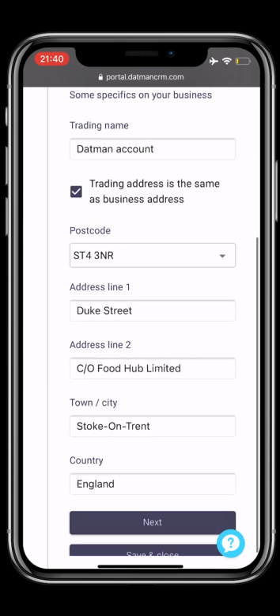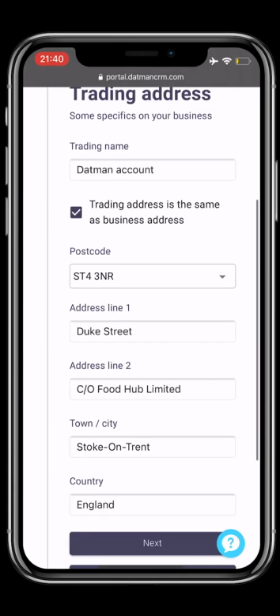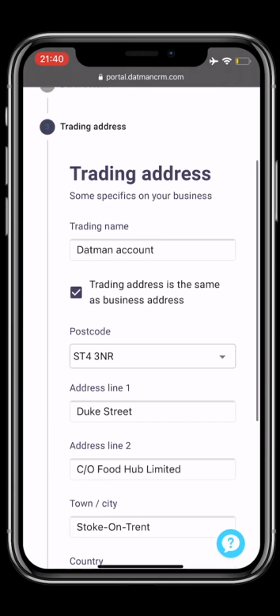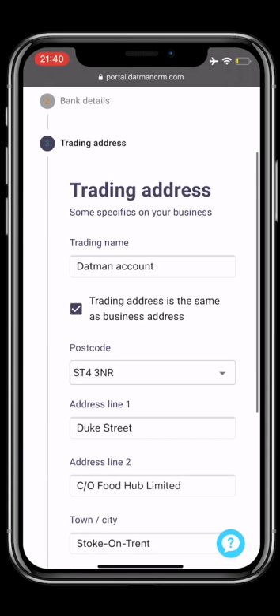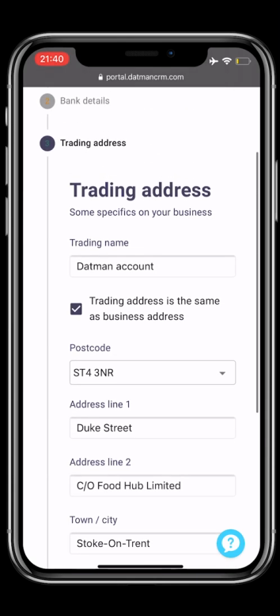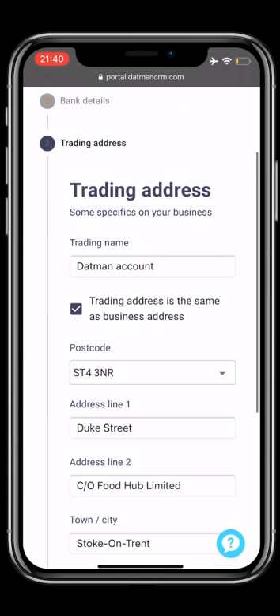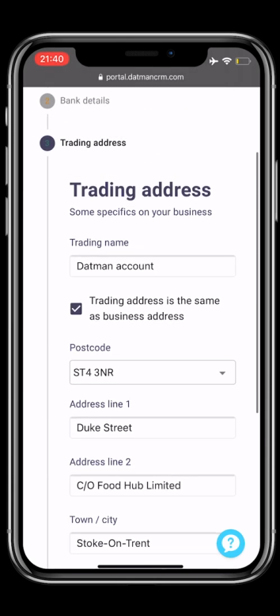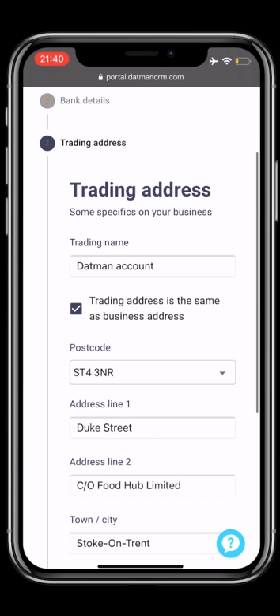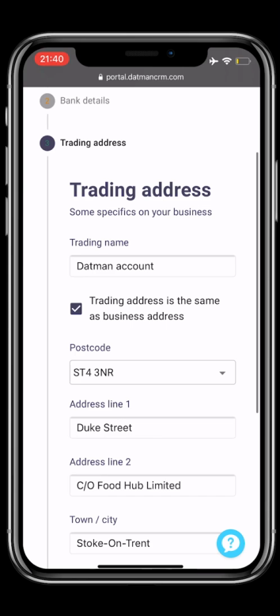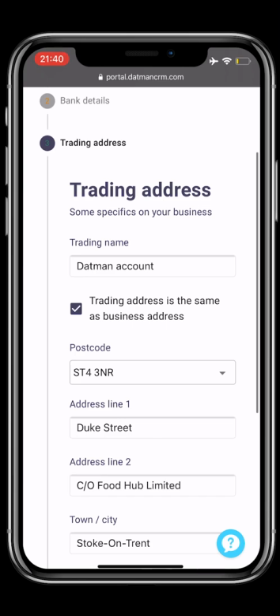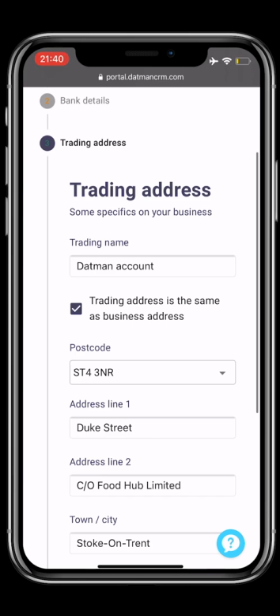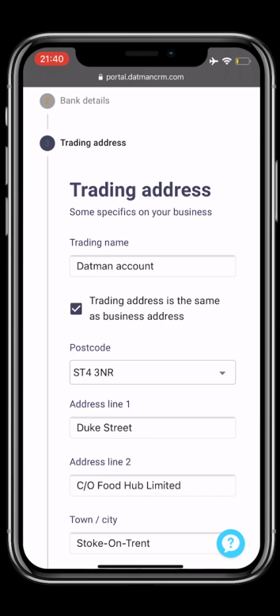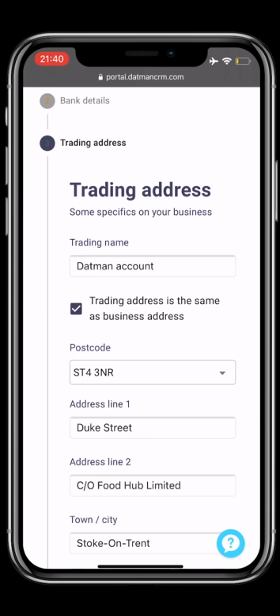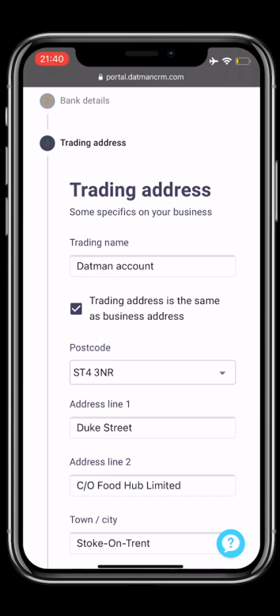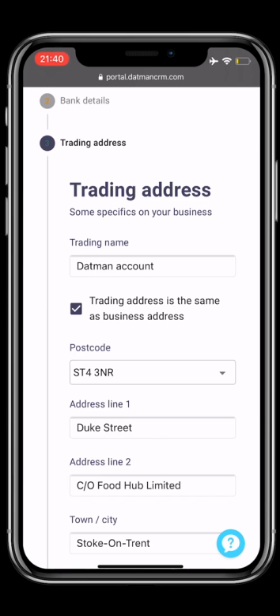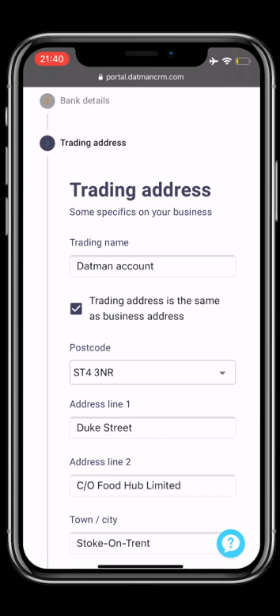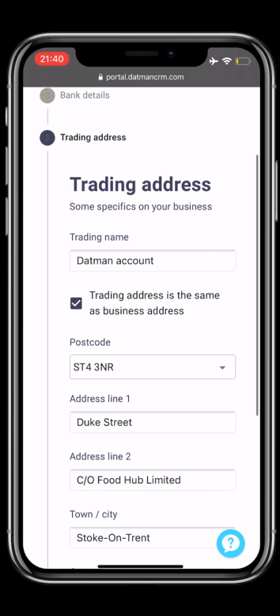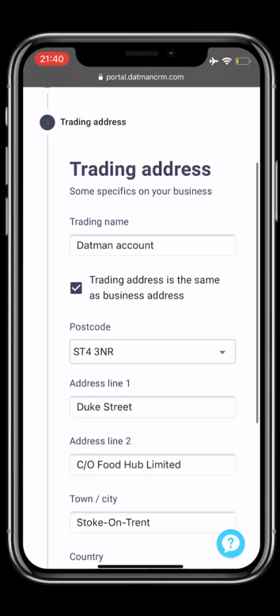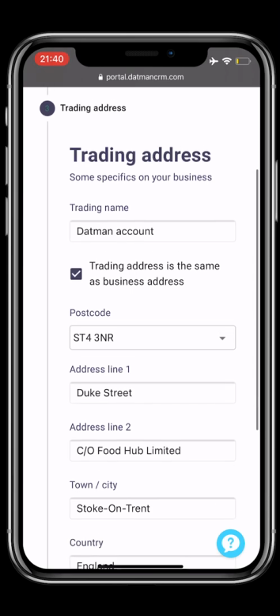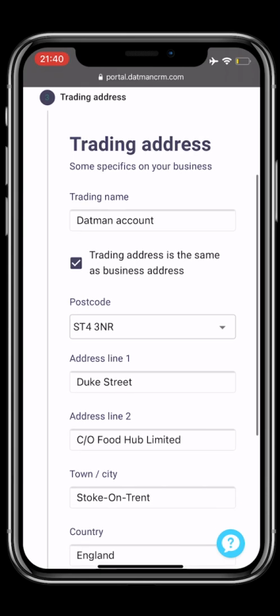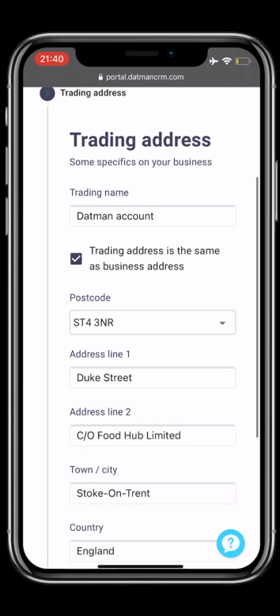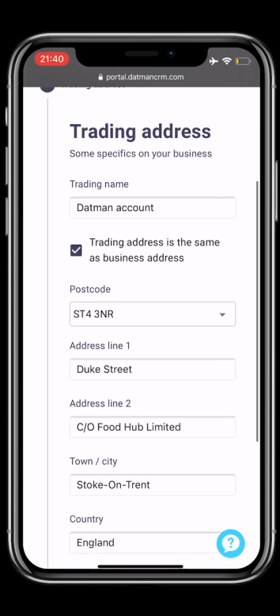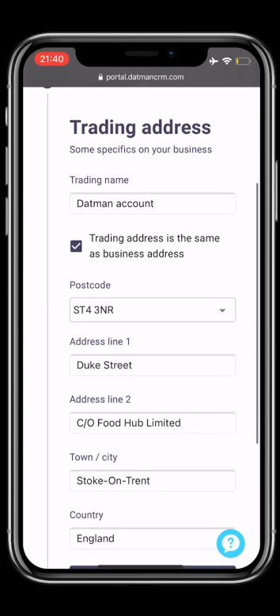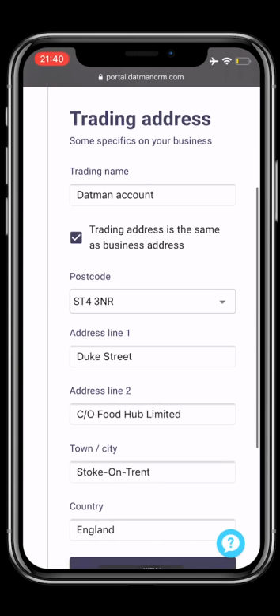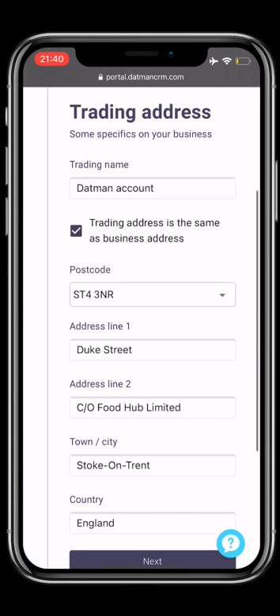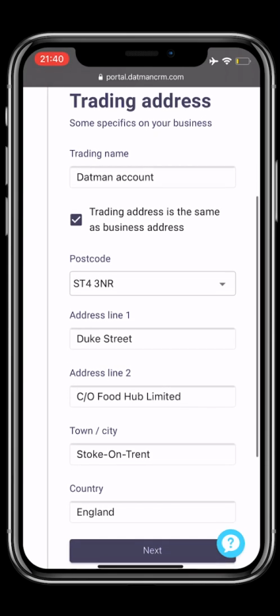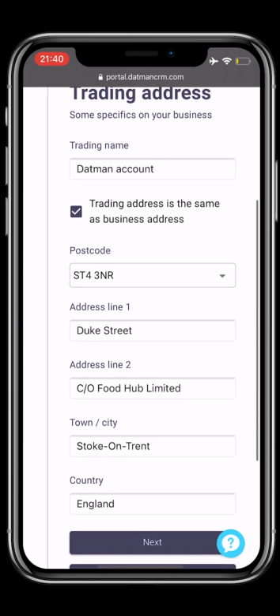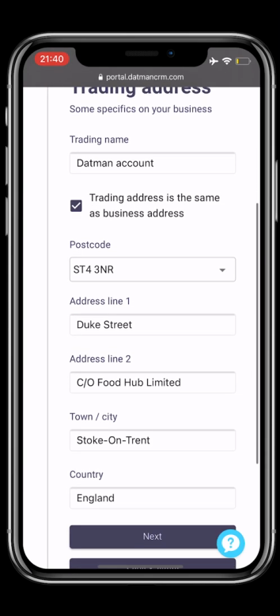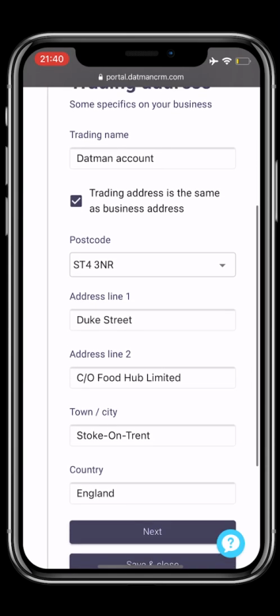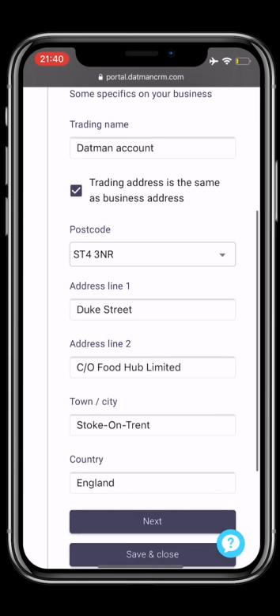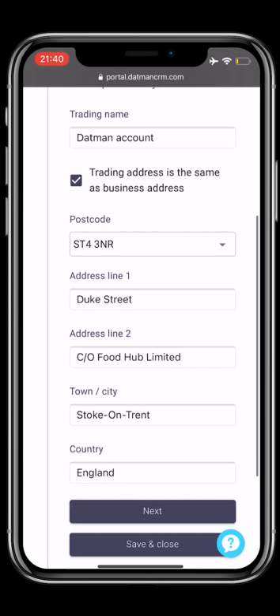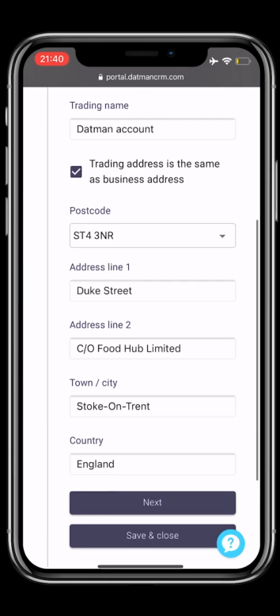Step 3: trading address. Please add your business trading address and don't forget to select Next.